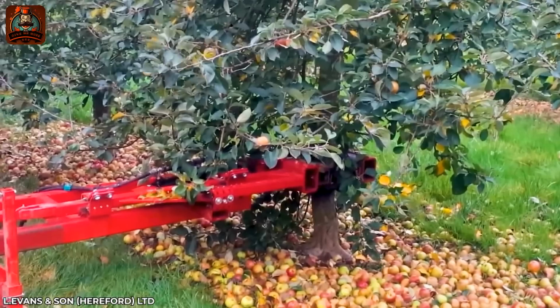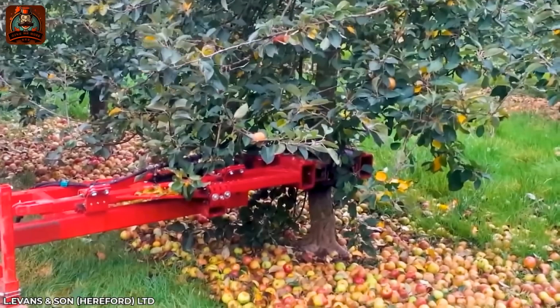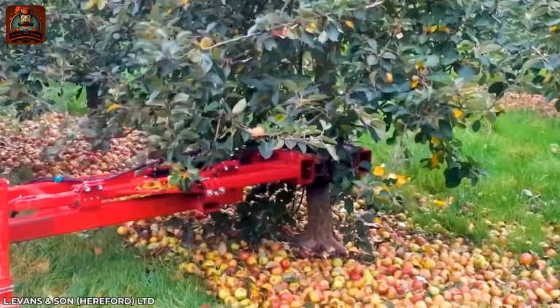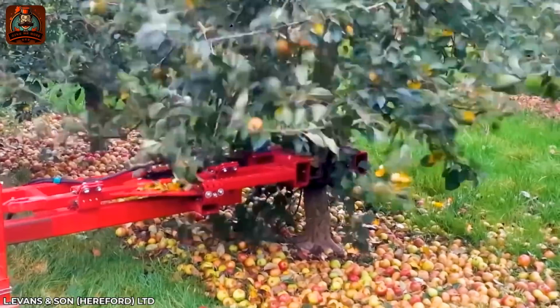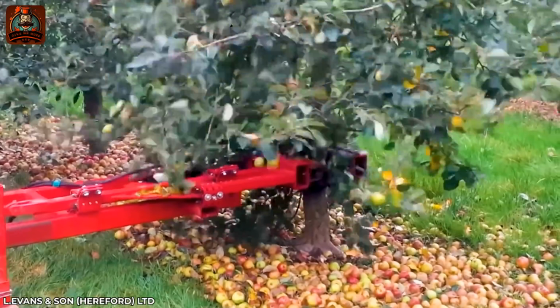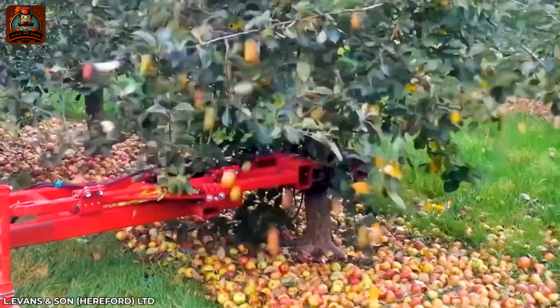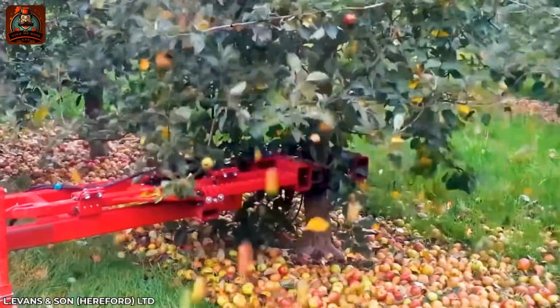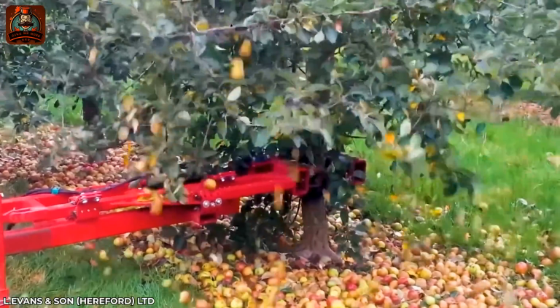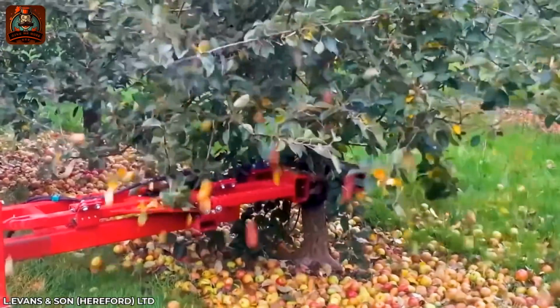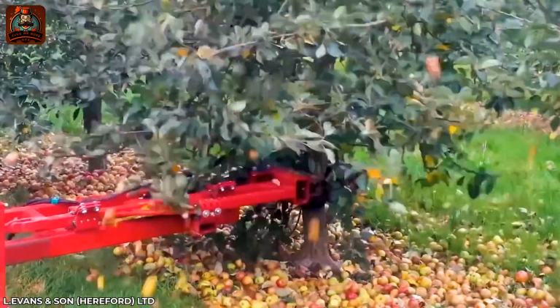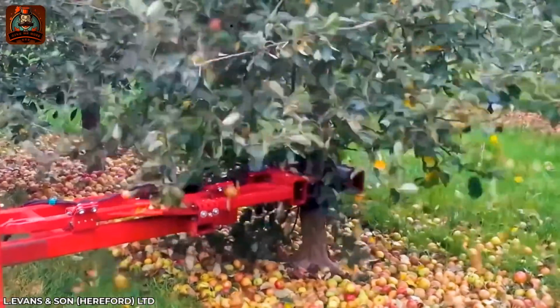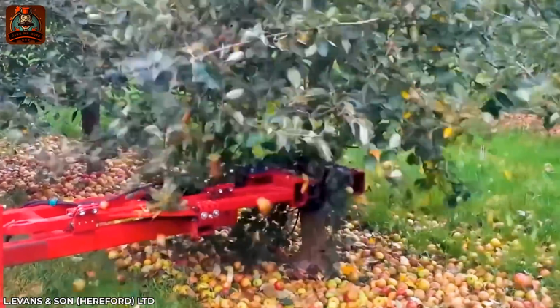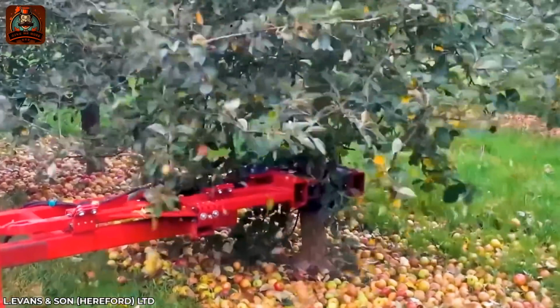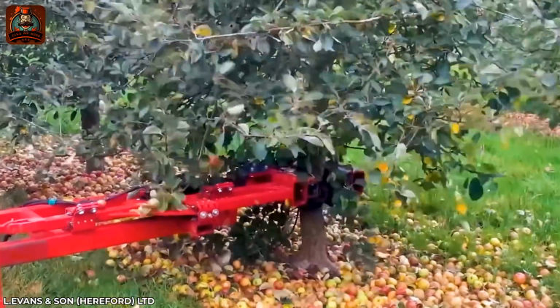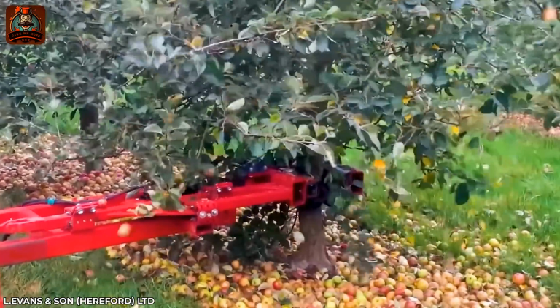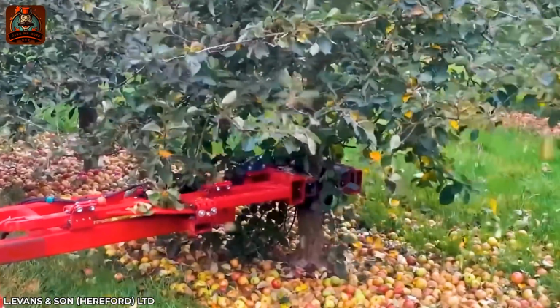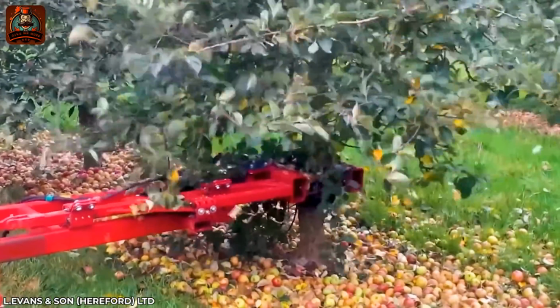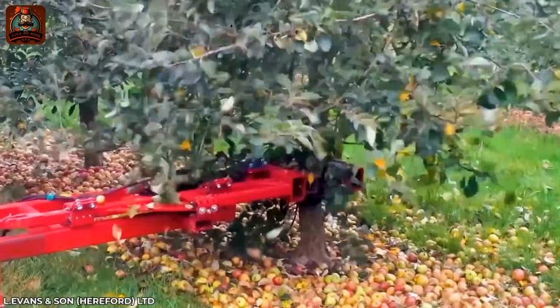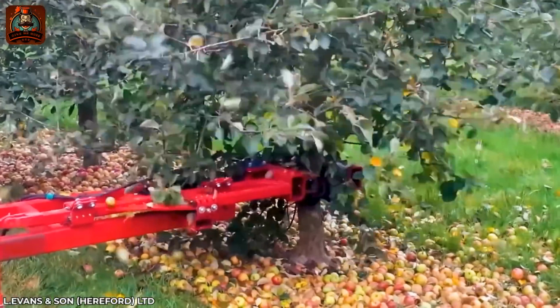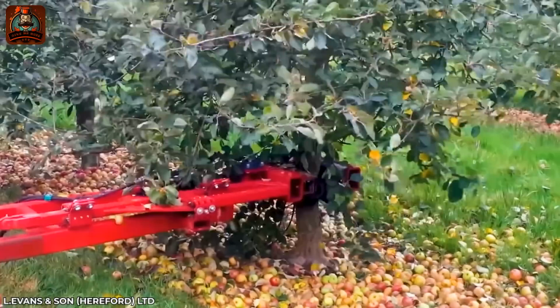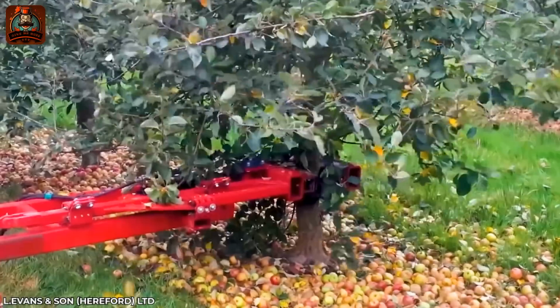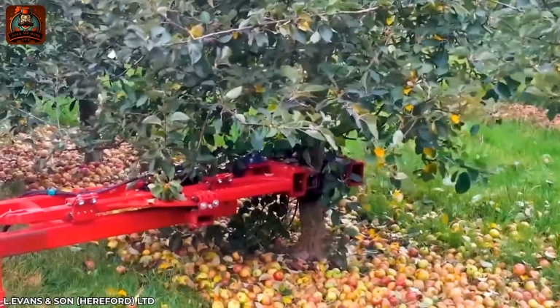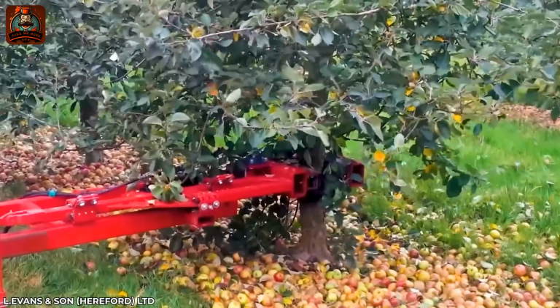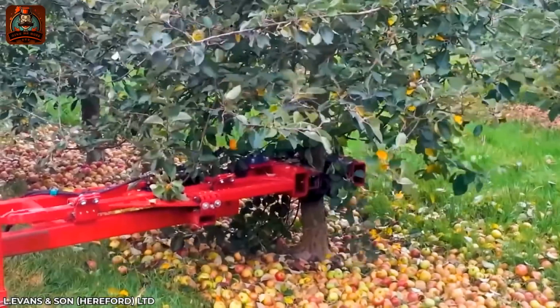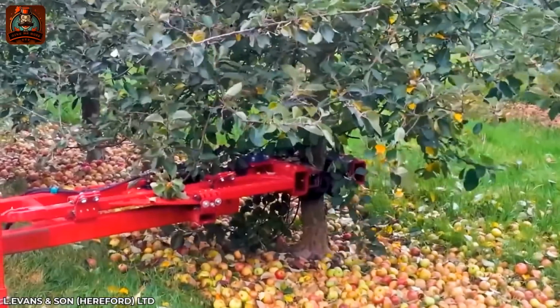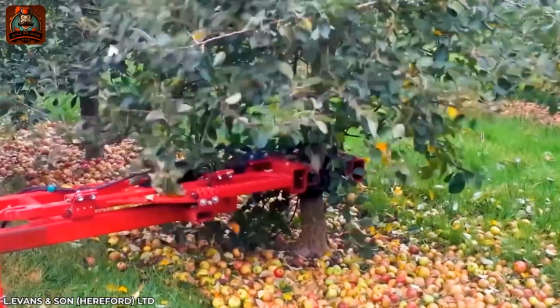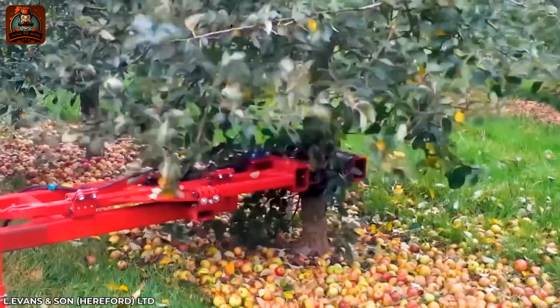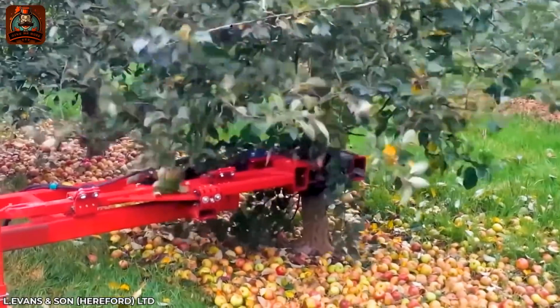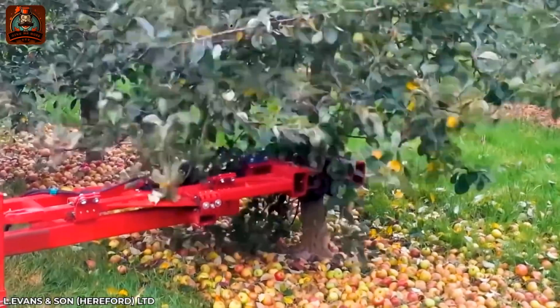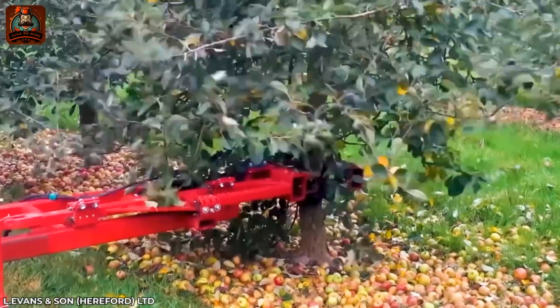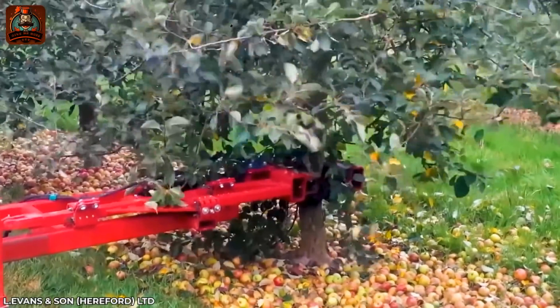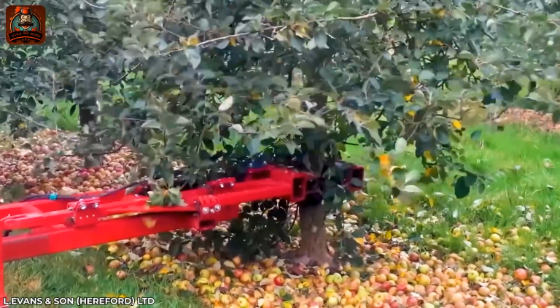Thanks to precise vibrations of the machine, not a single apple is left on the tree.